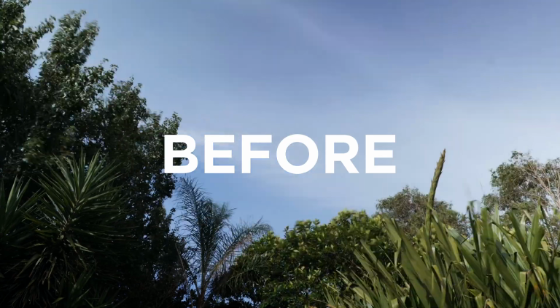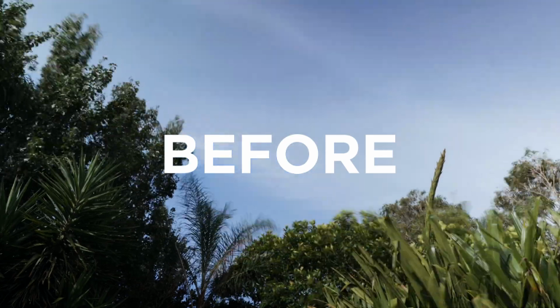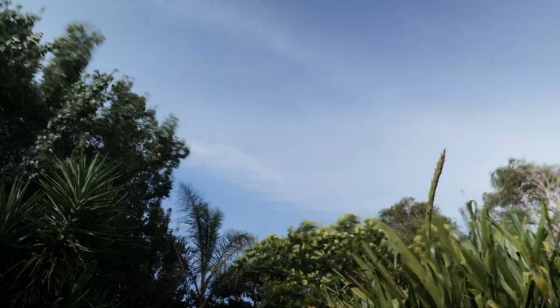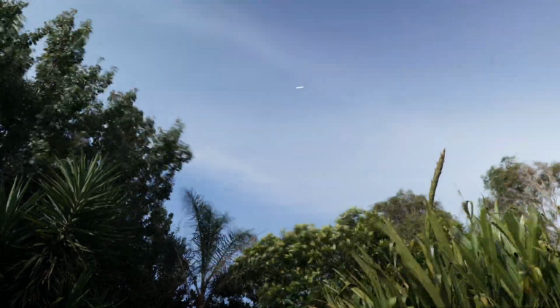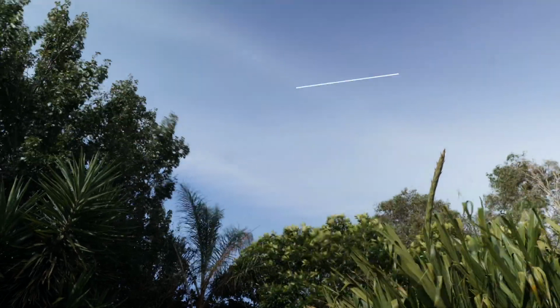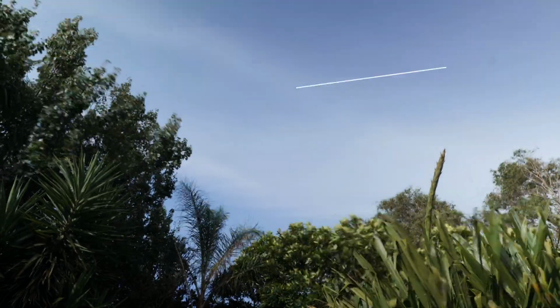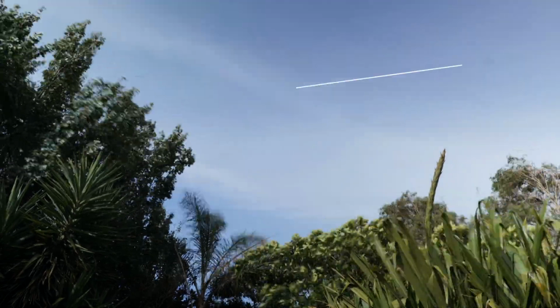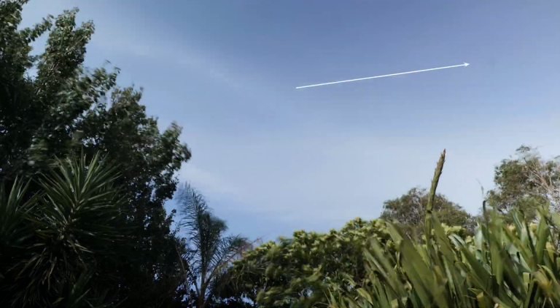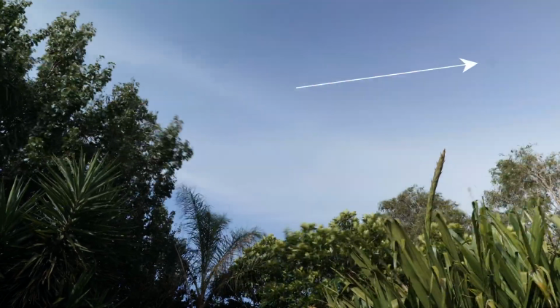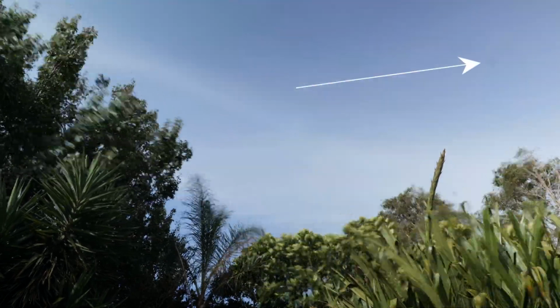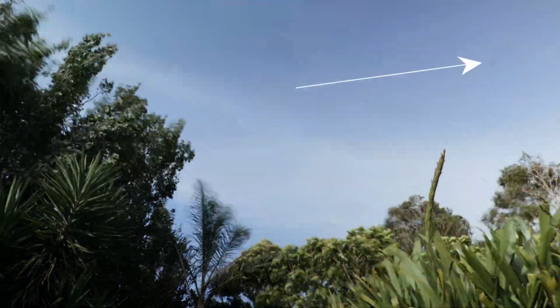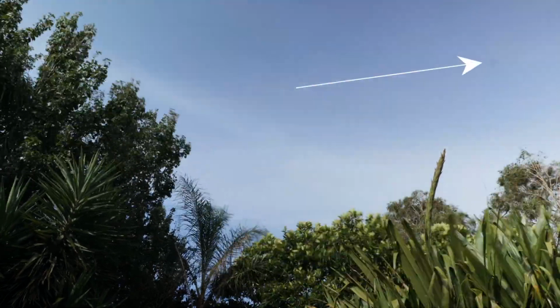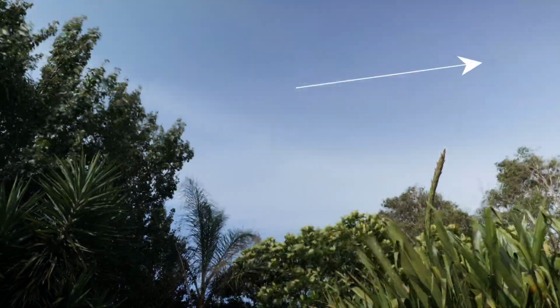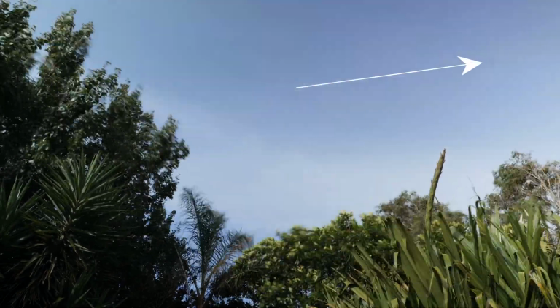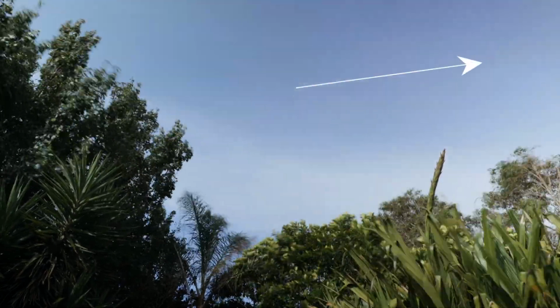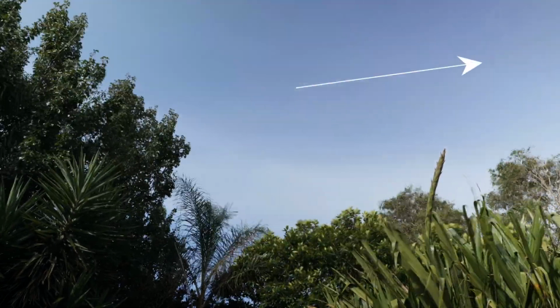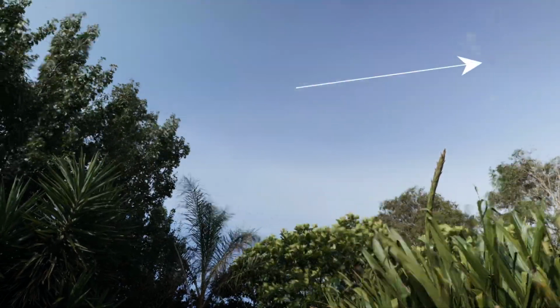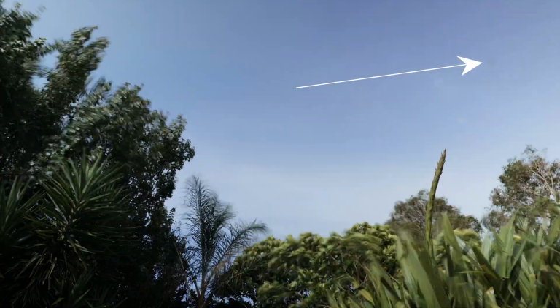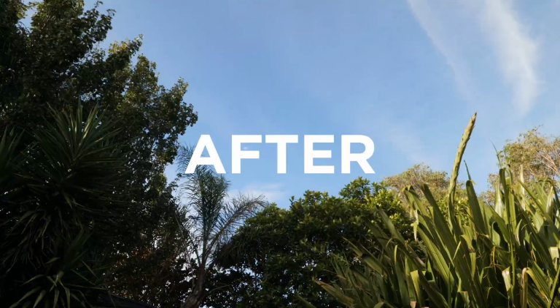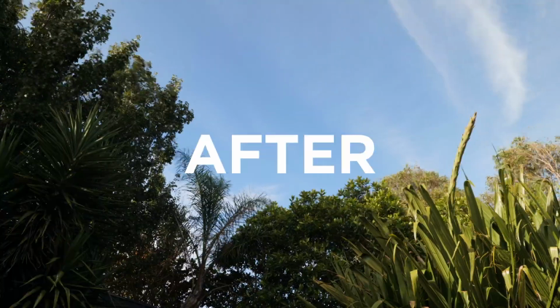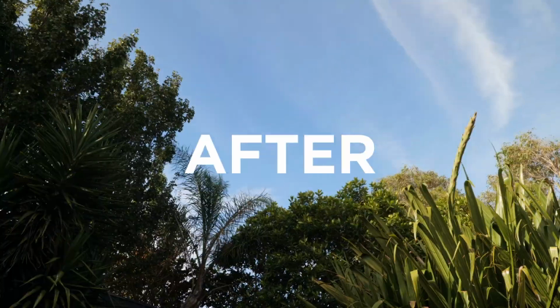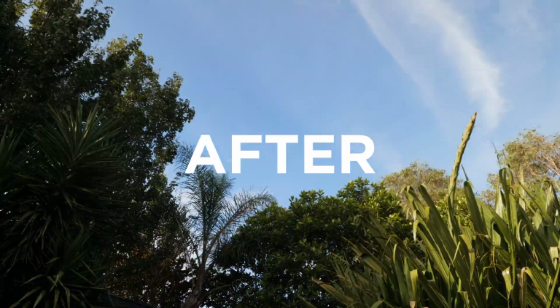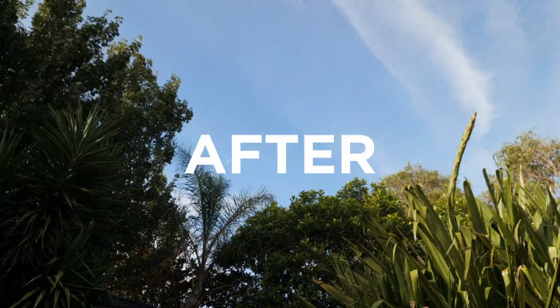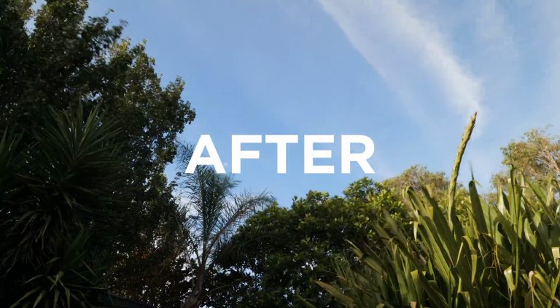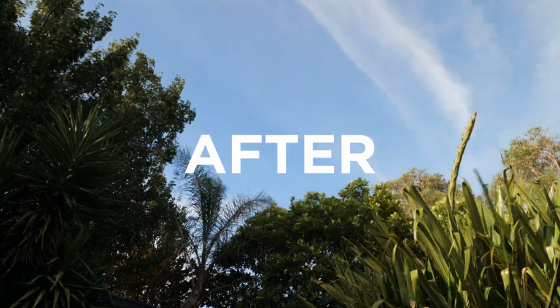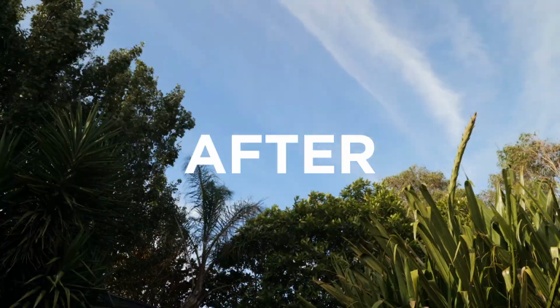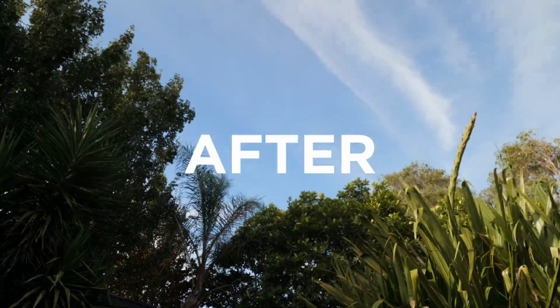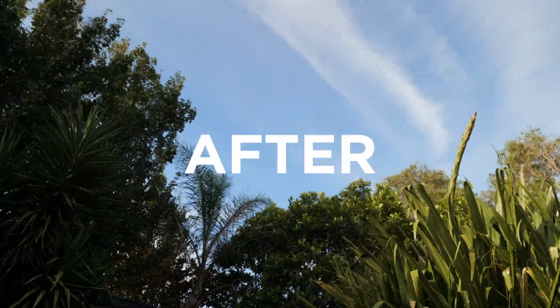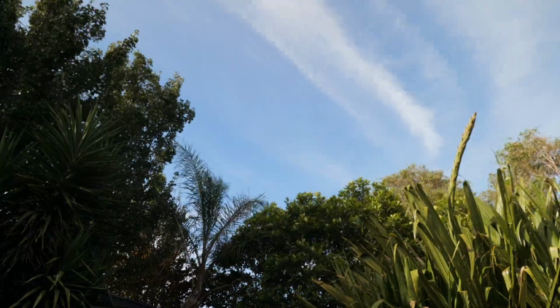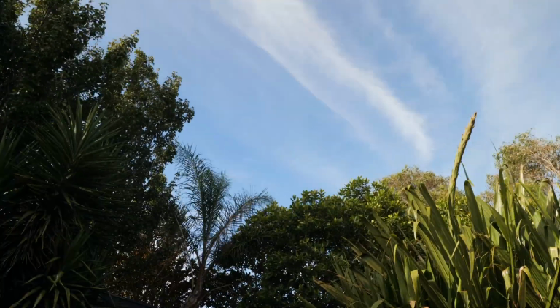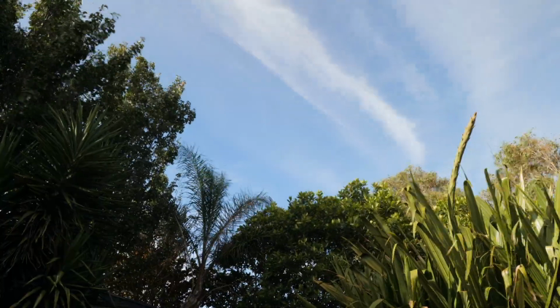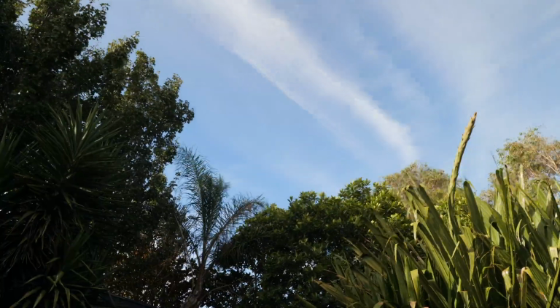Here's the first timelapse — look at that spot. And here's the second timelapse. No more spot.